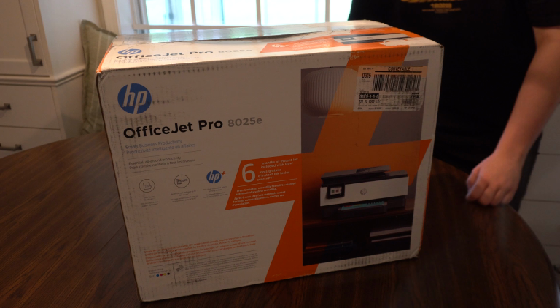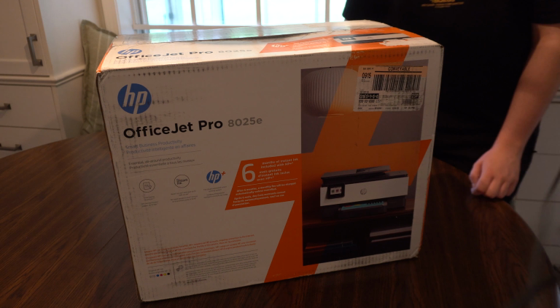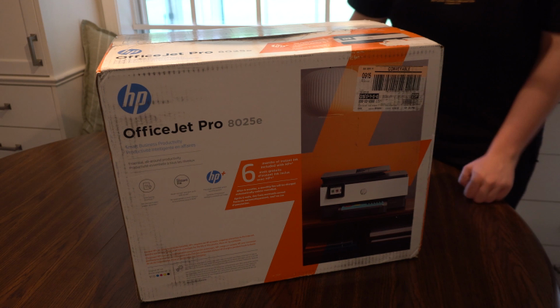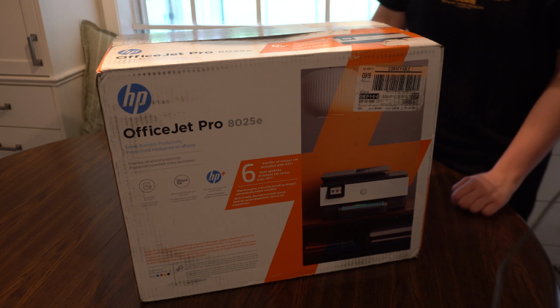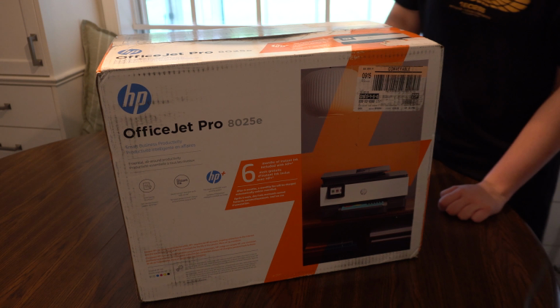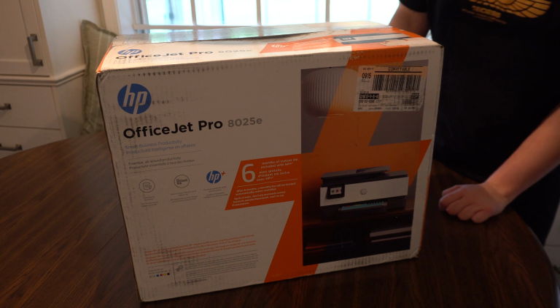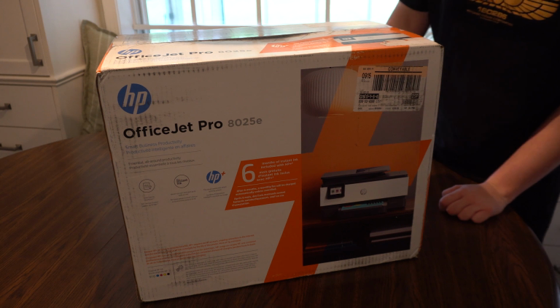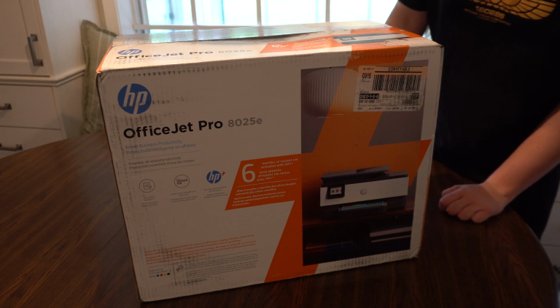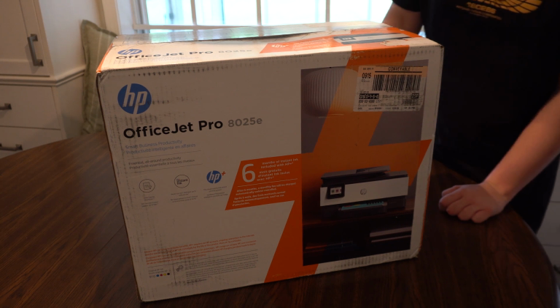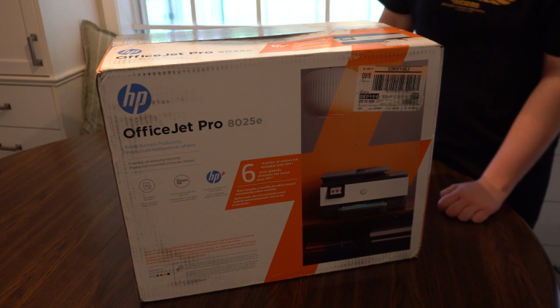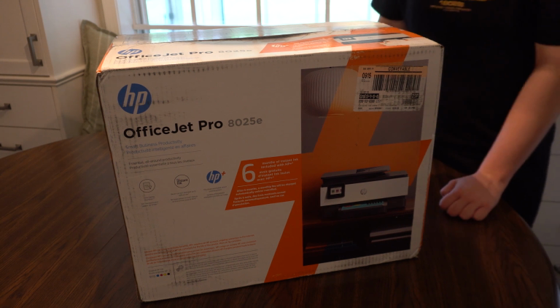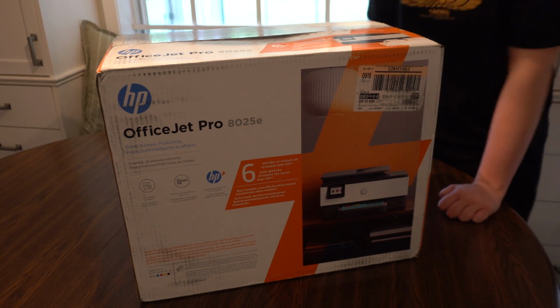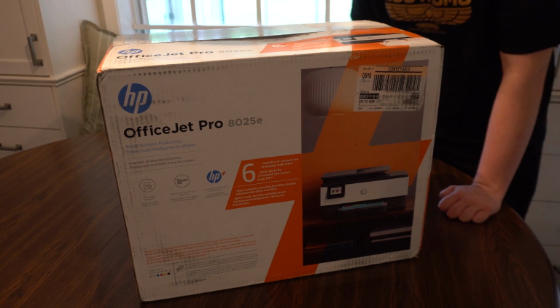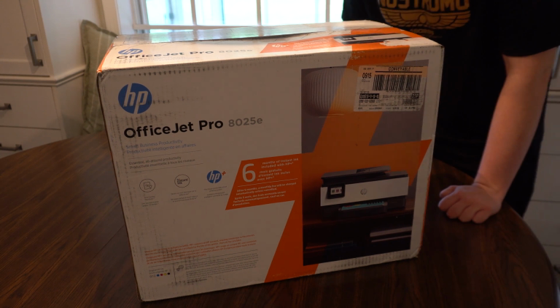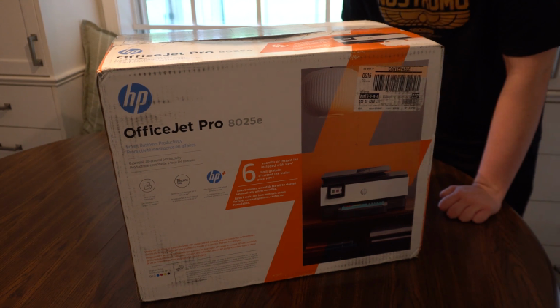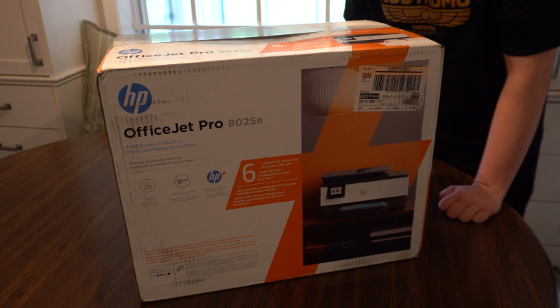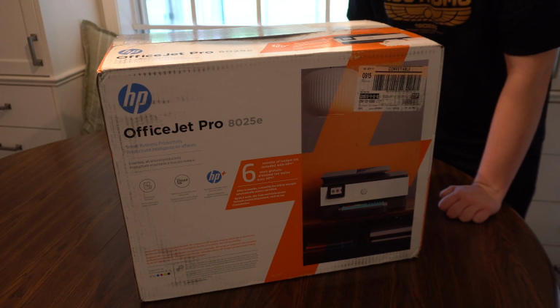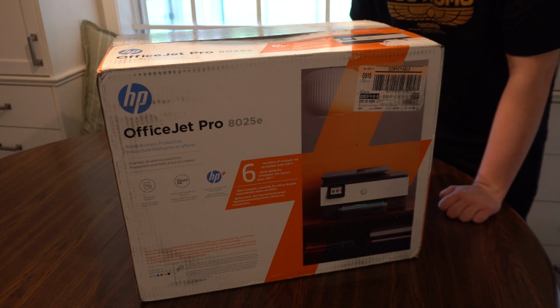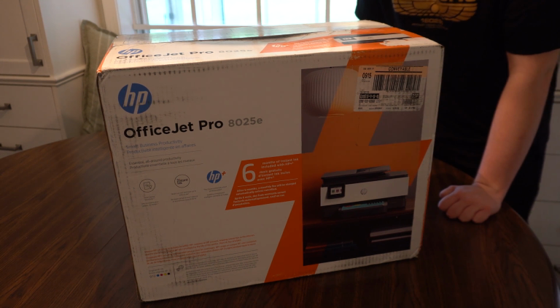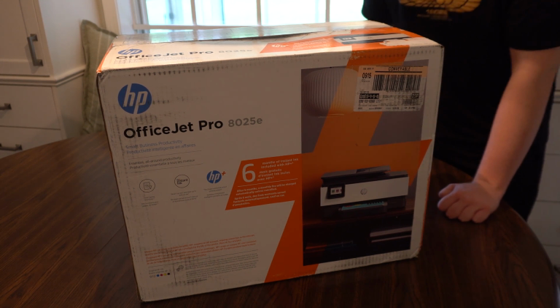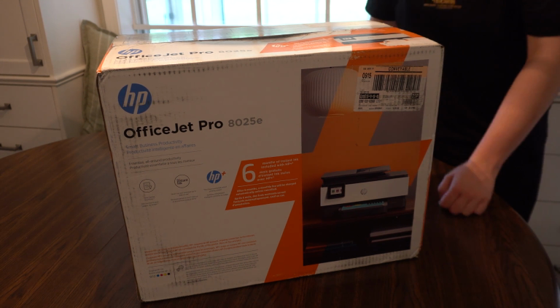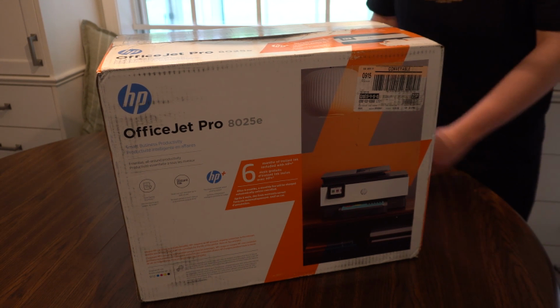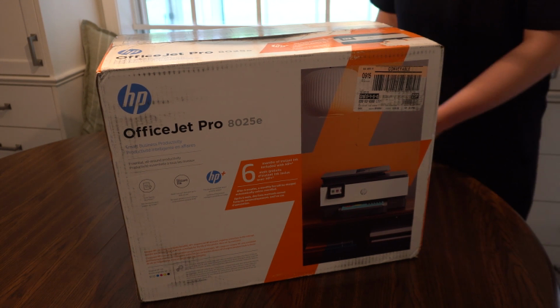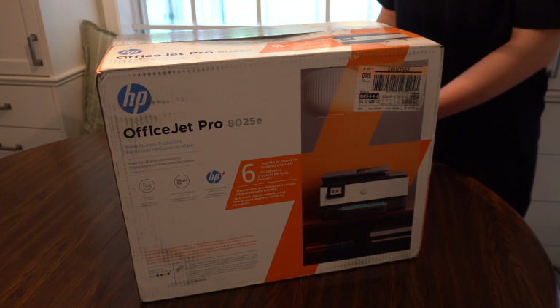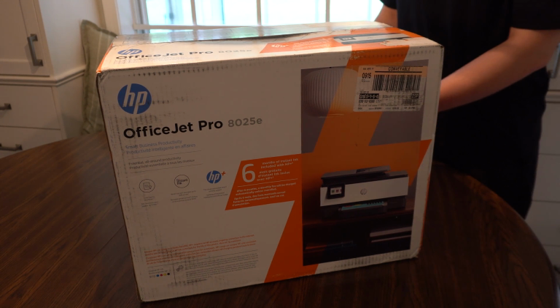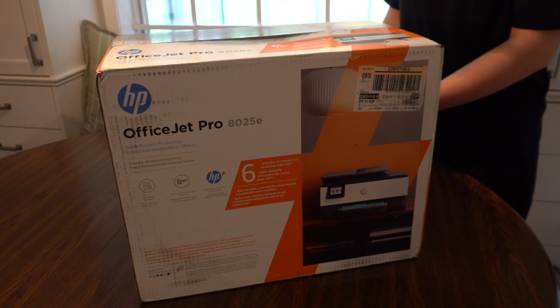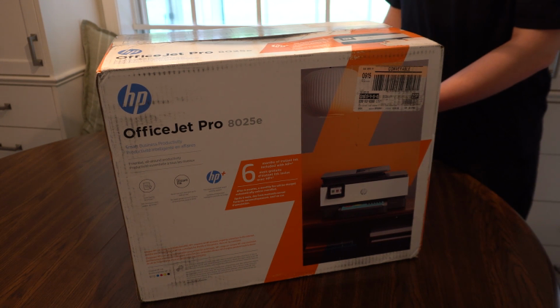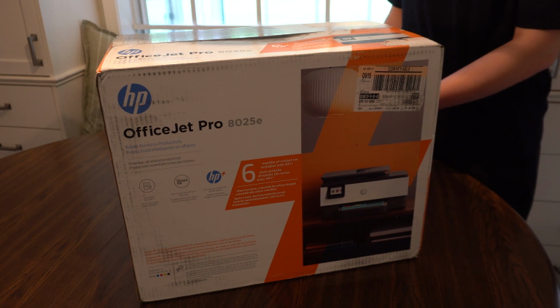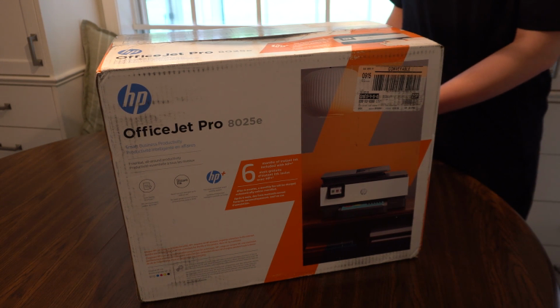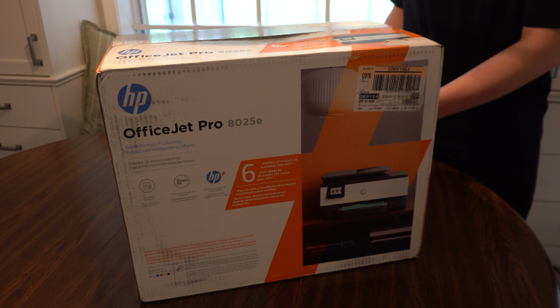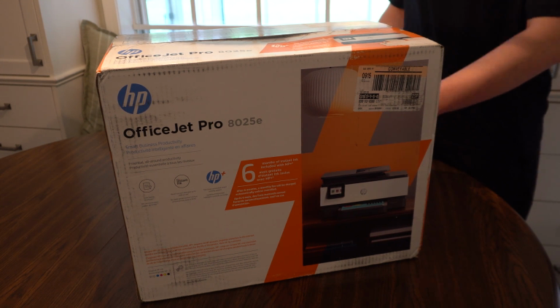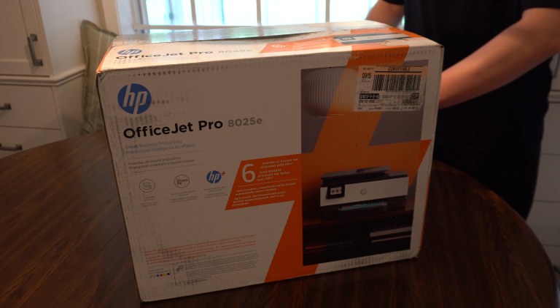Welcome back to another awesome video. Today we've got the HP OfficeJet Pro 8025e.